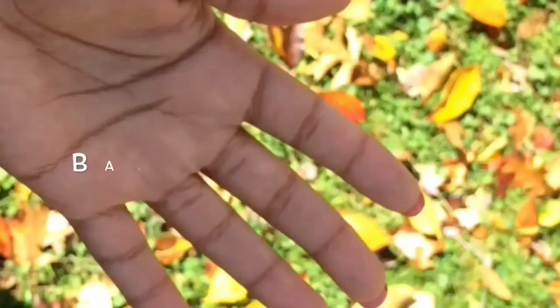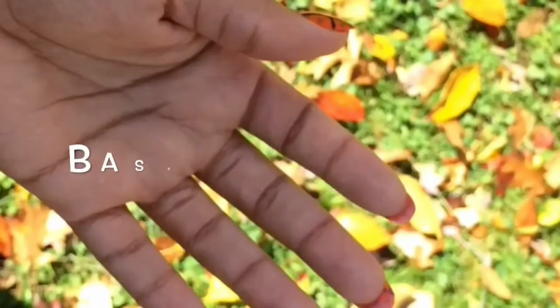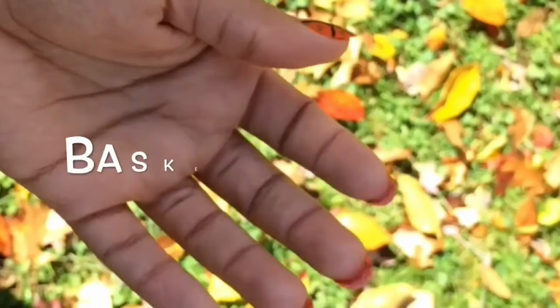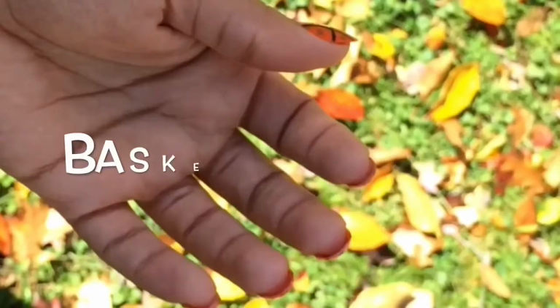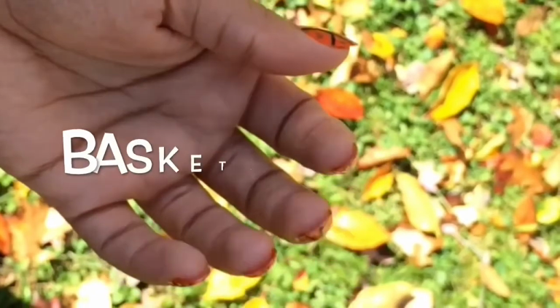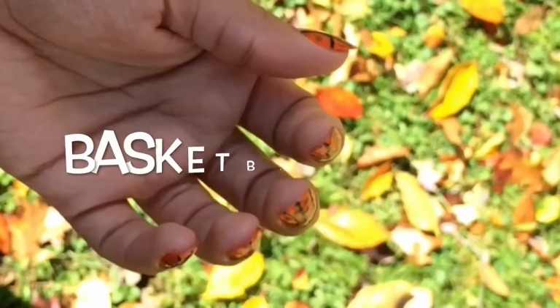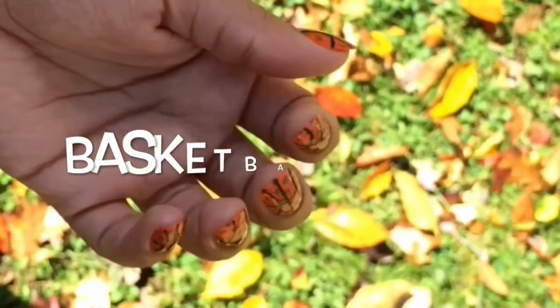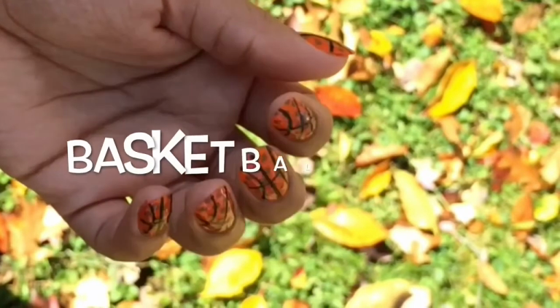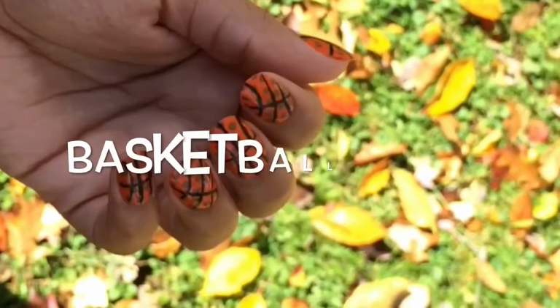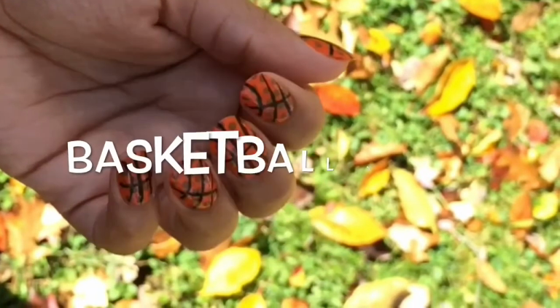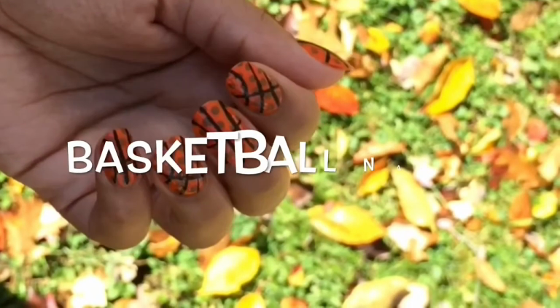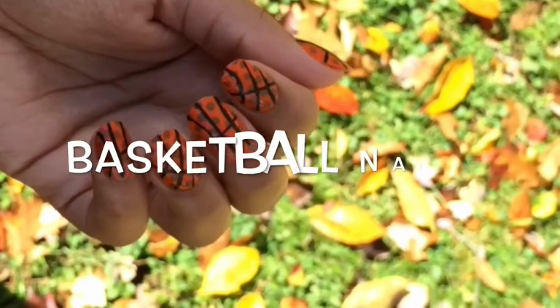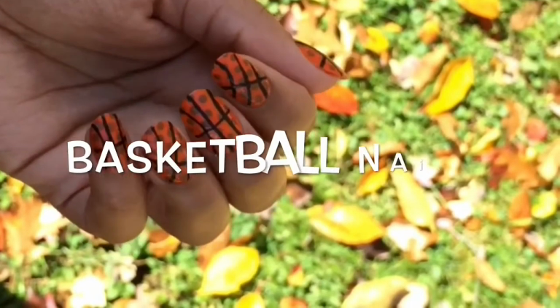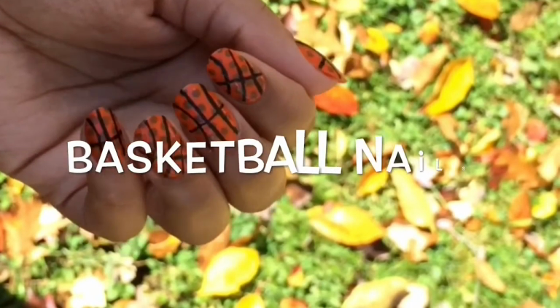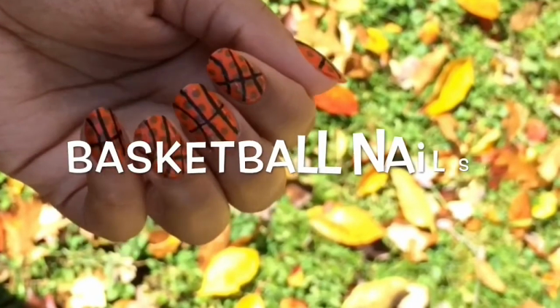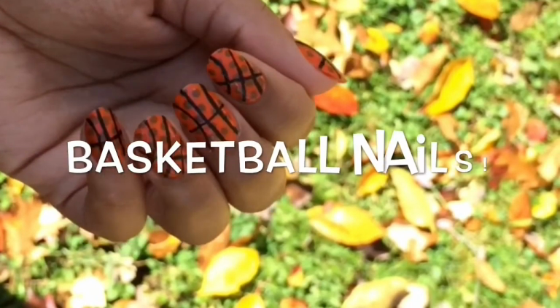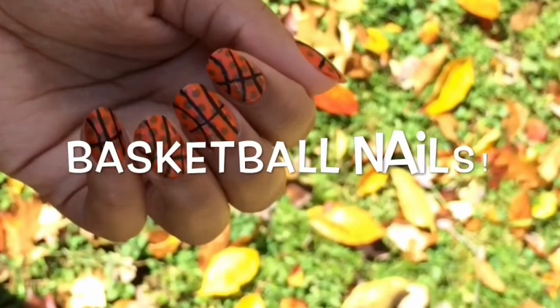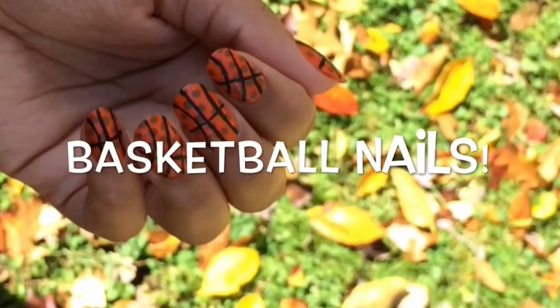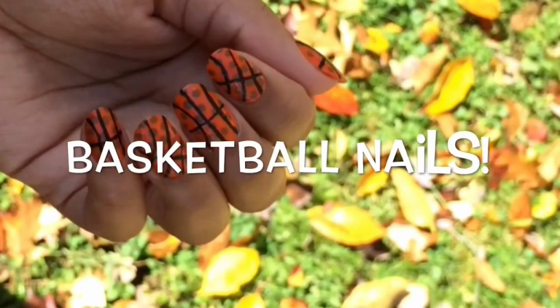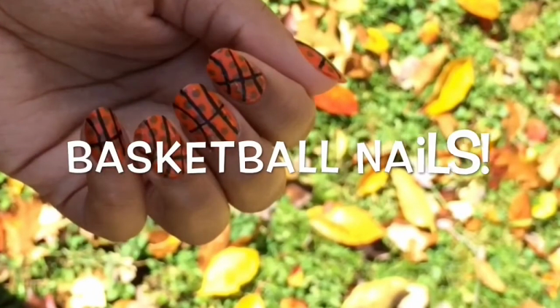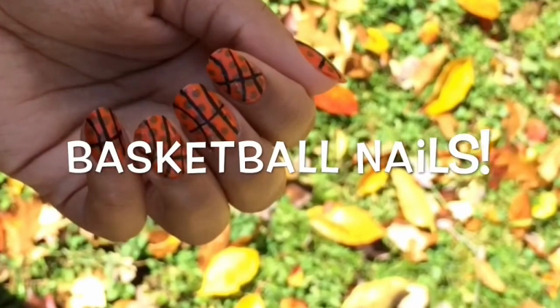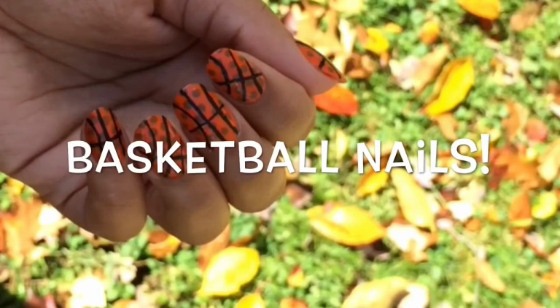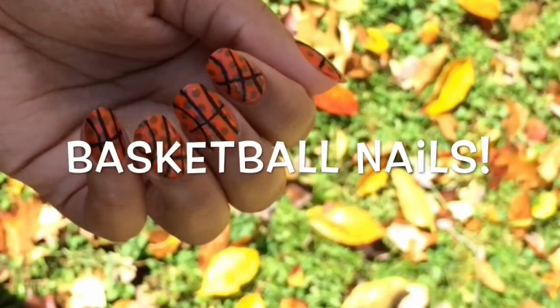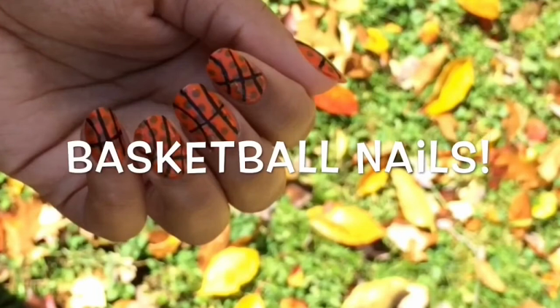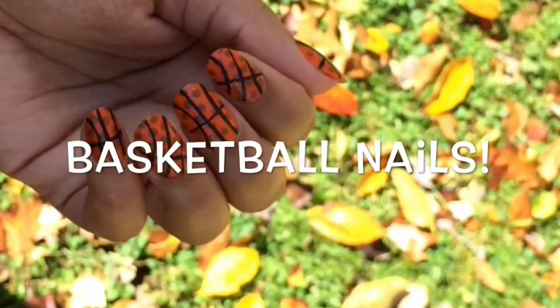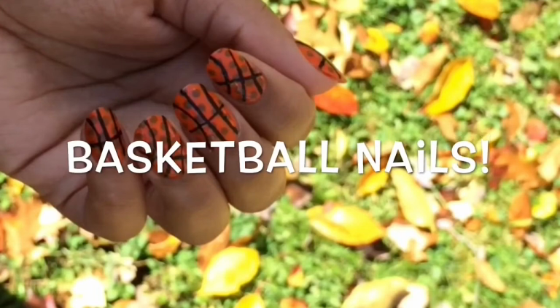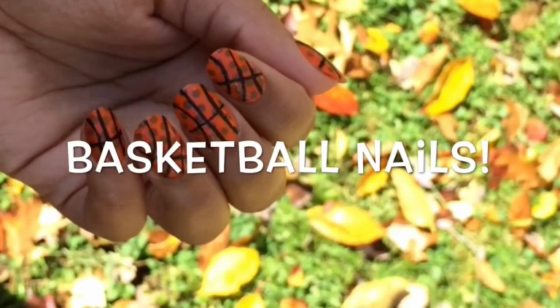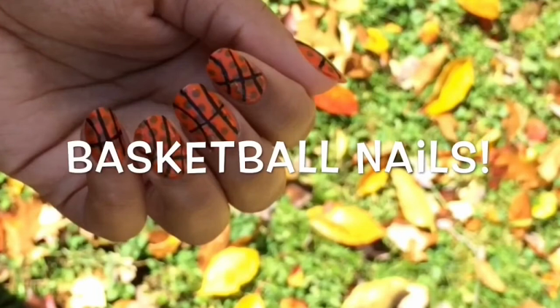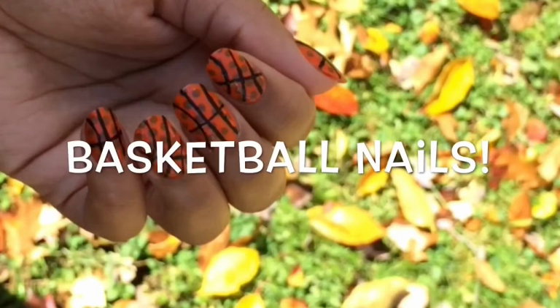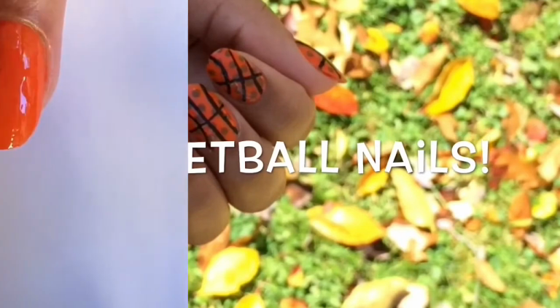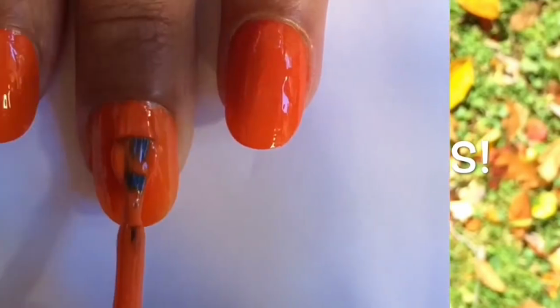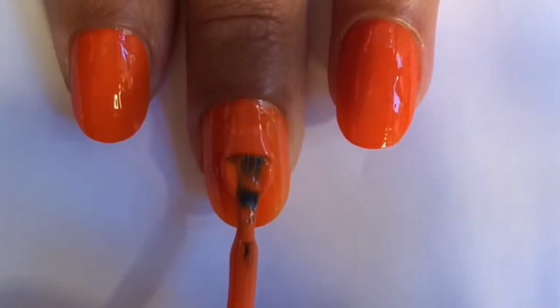How about some basketball nails? Today's nail art video is inspired by the NBA season. Let's jump right in.